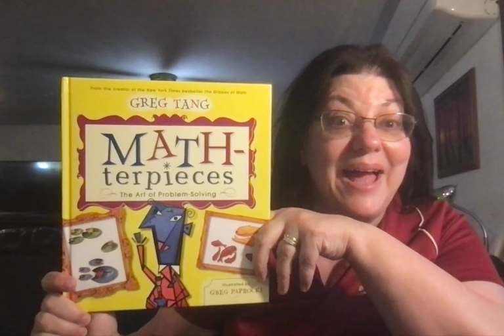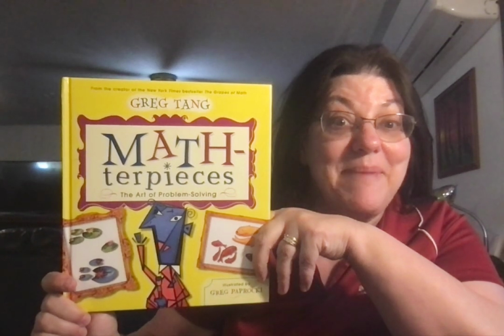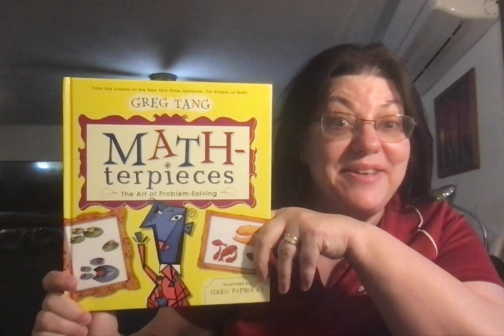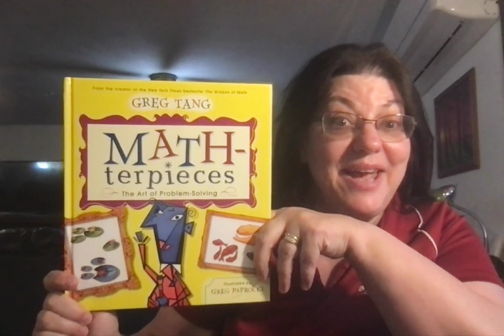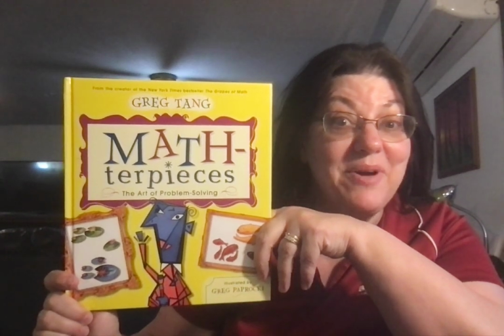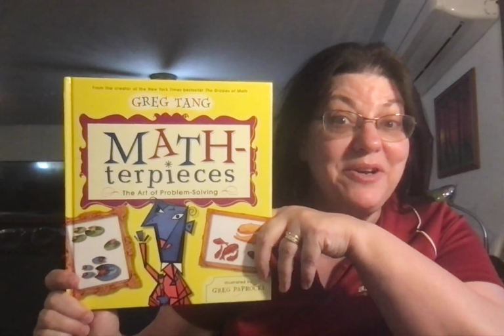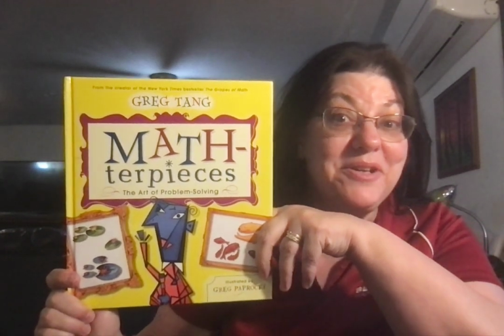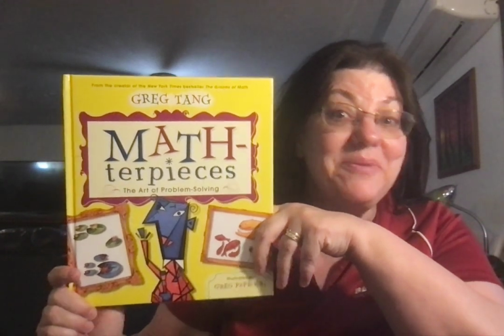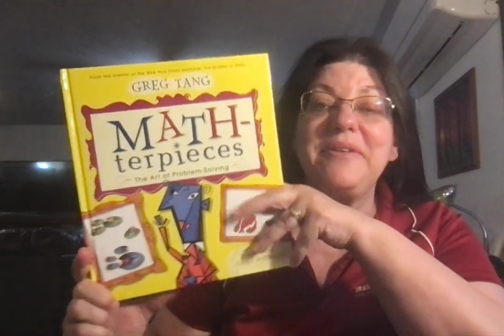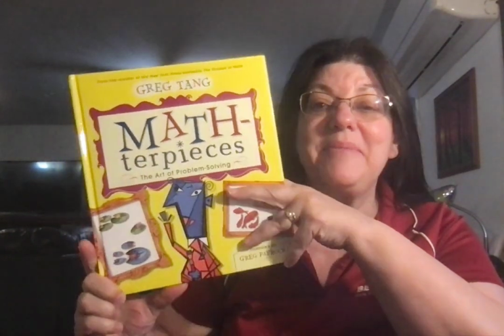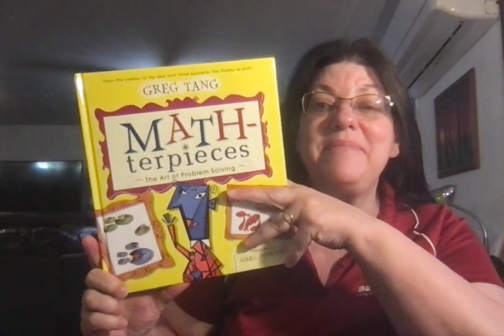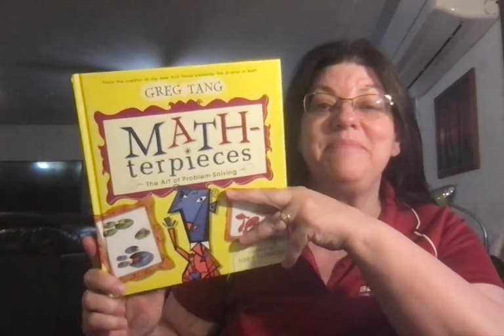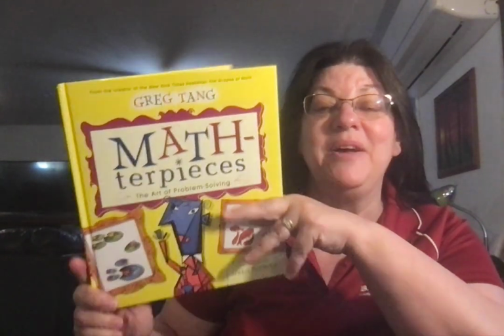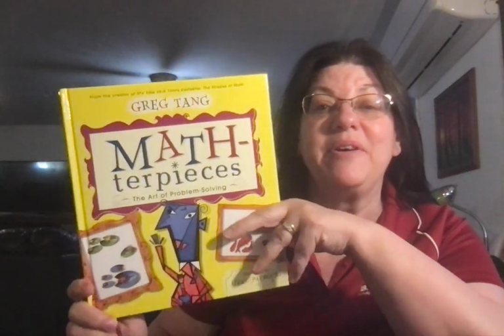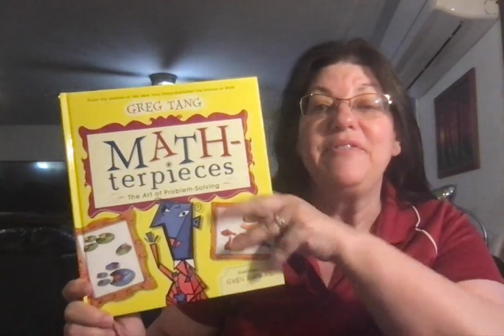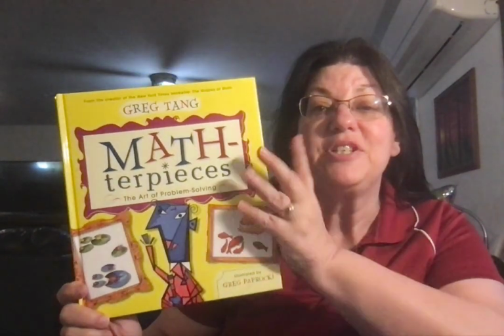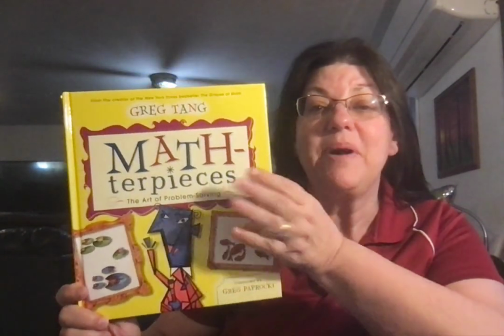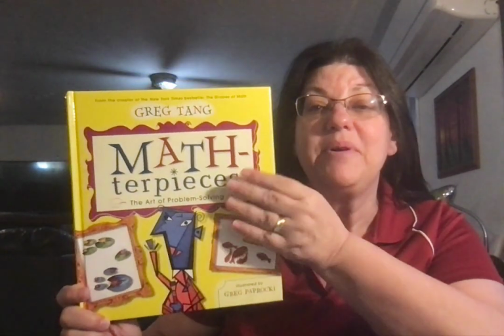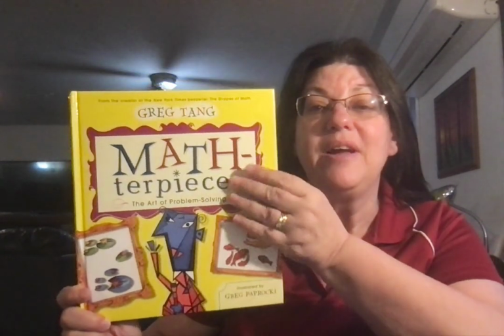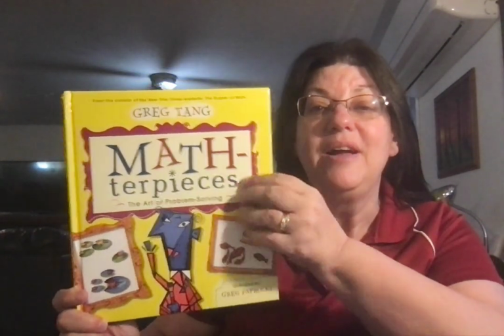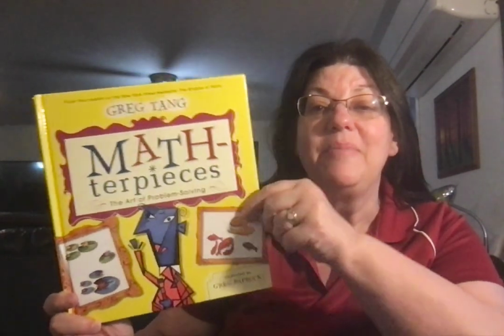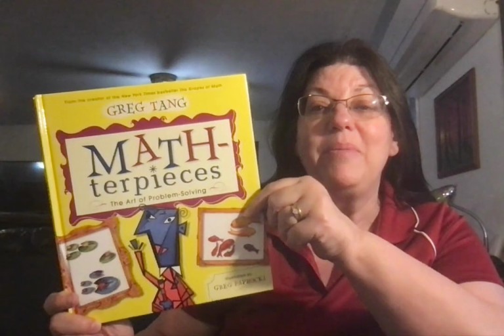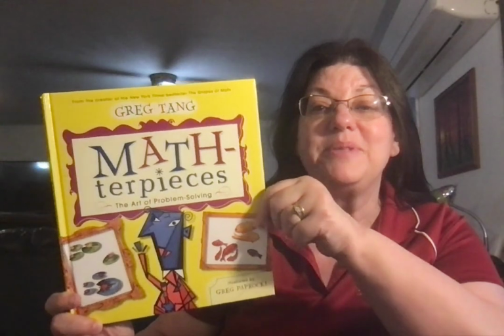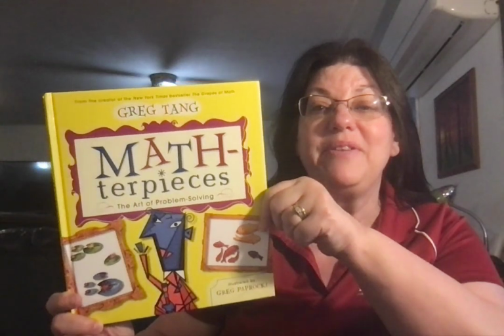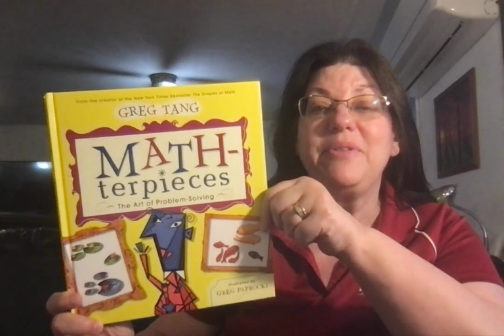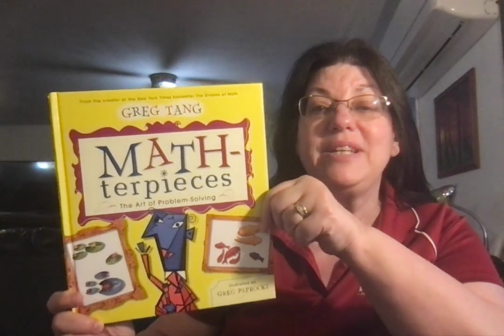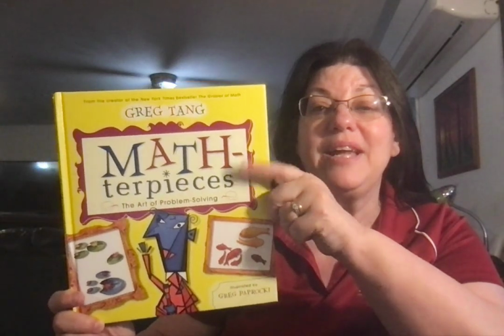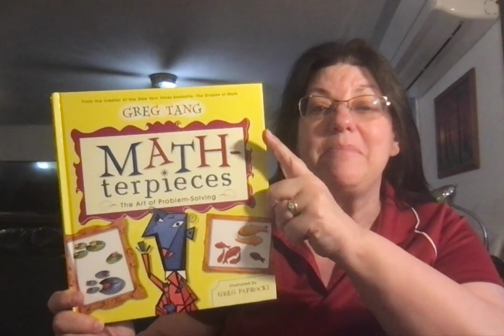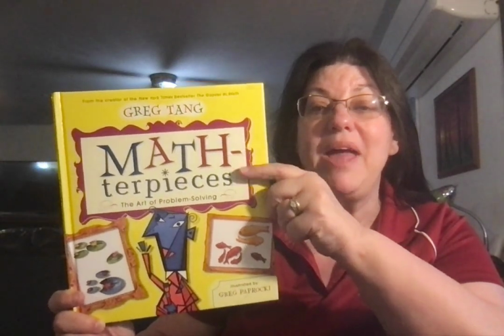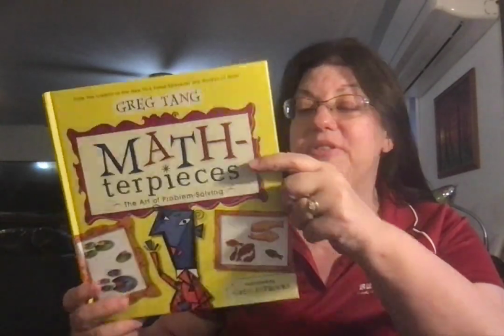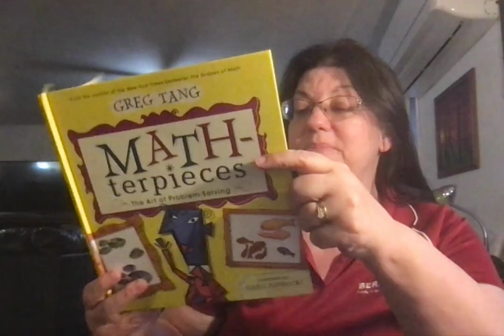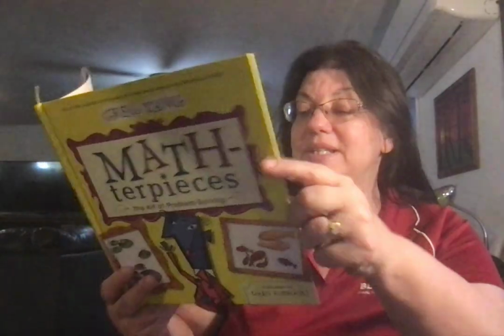Math Day 102 with Grandma. We're going to finish up our book, Problem Solving with Greg Tan, Masterpieces.